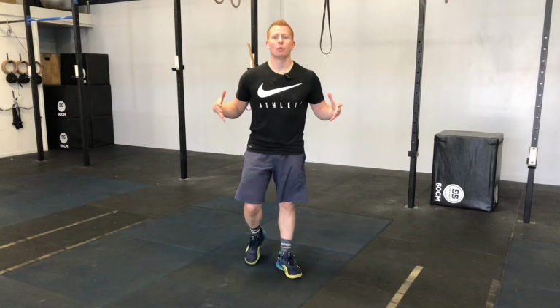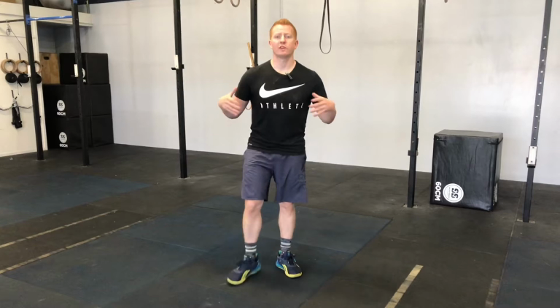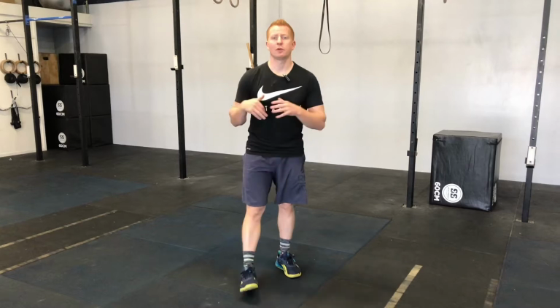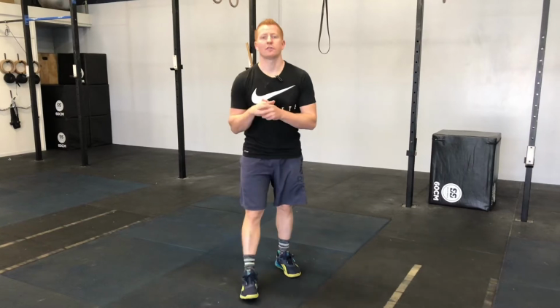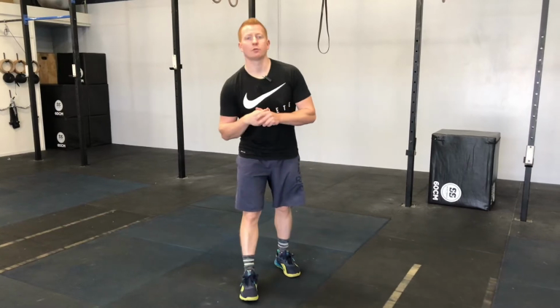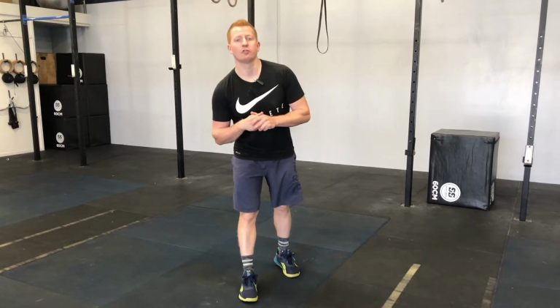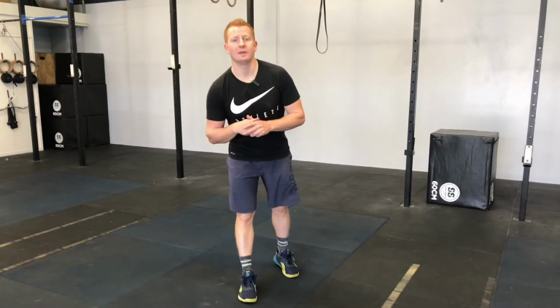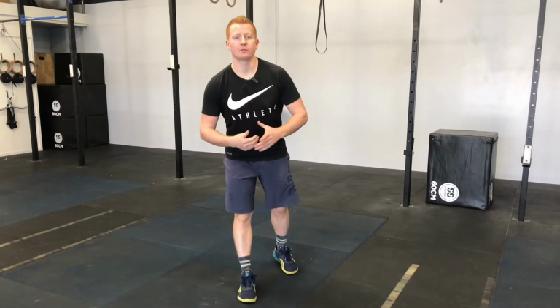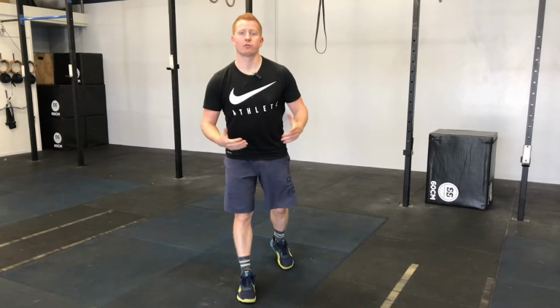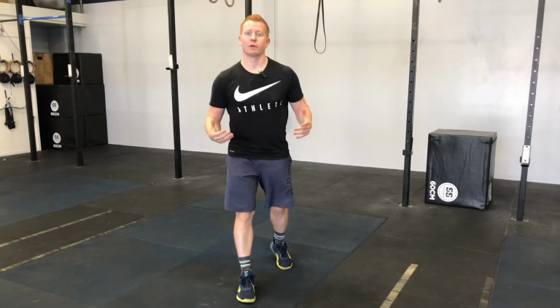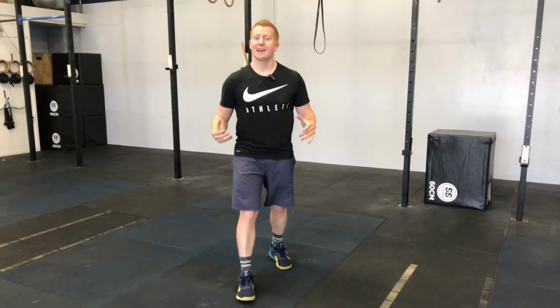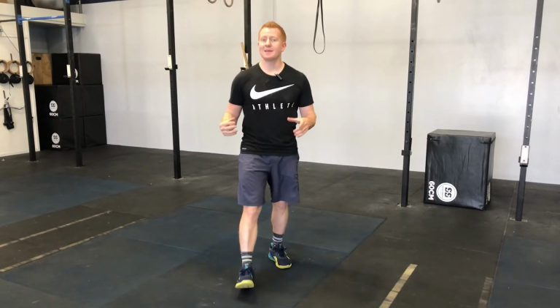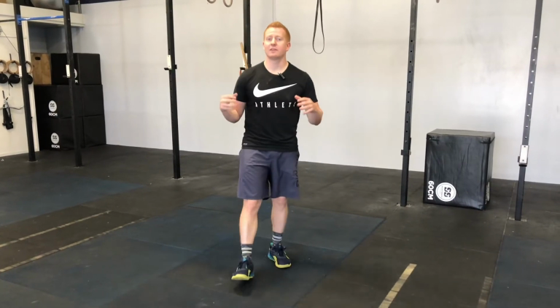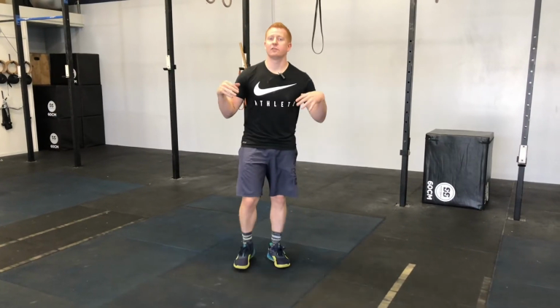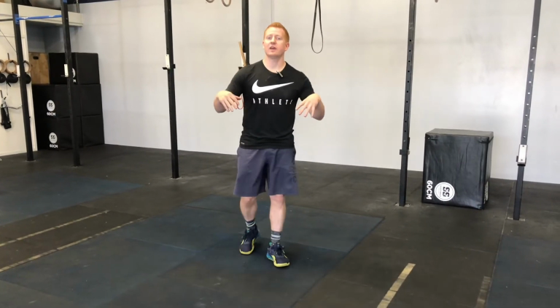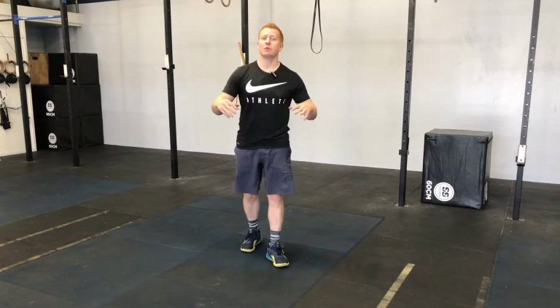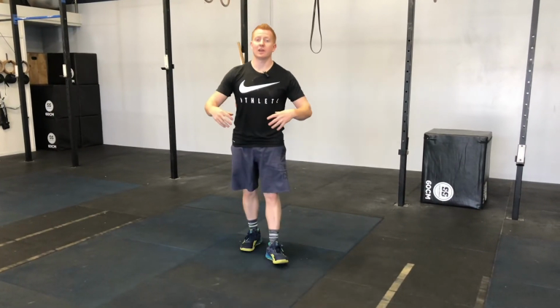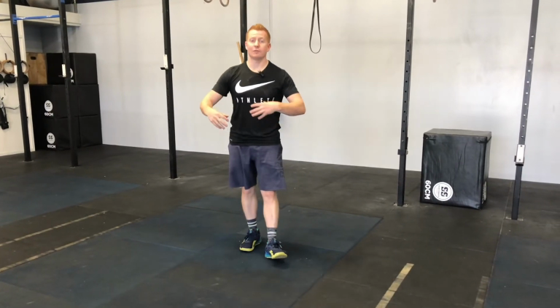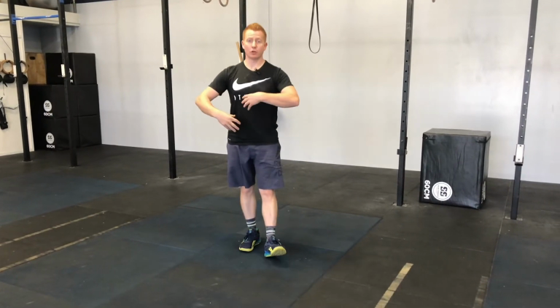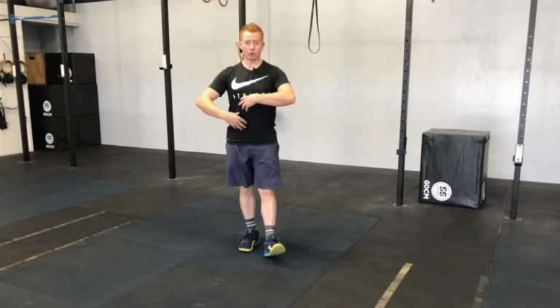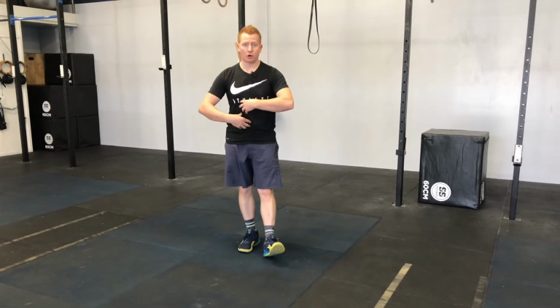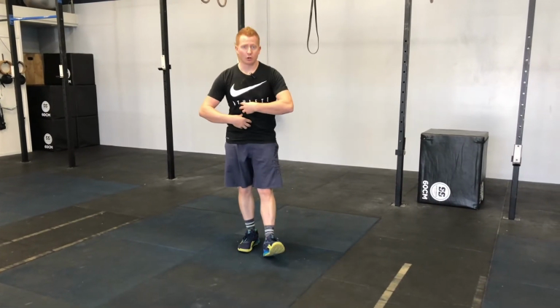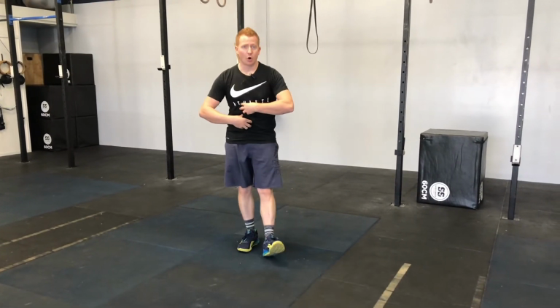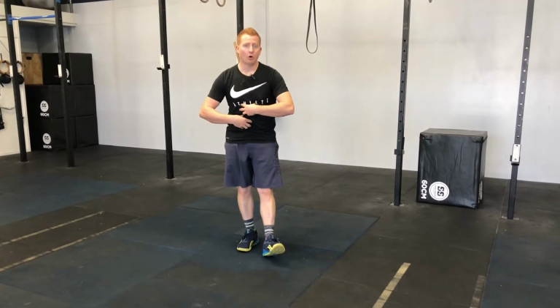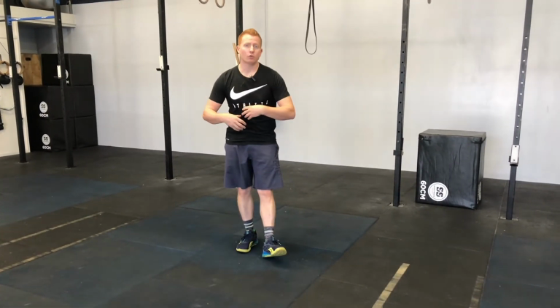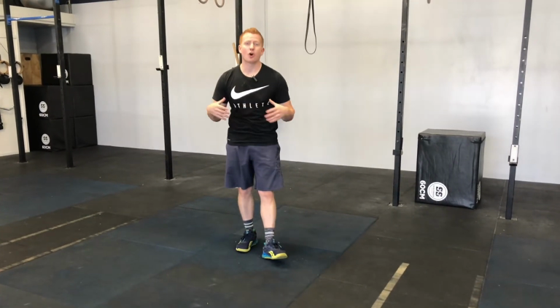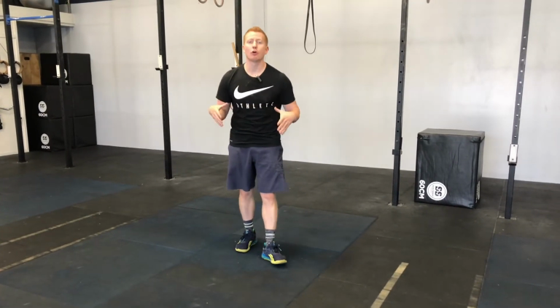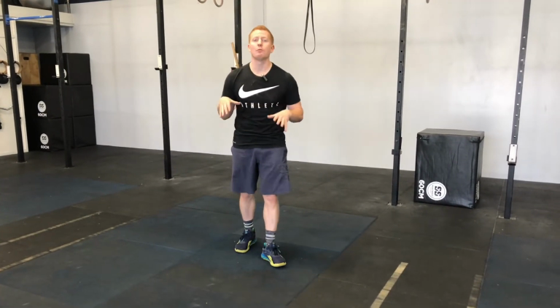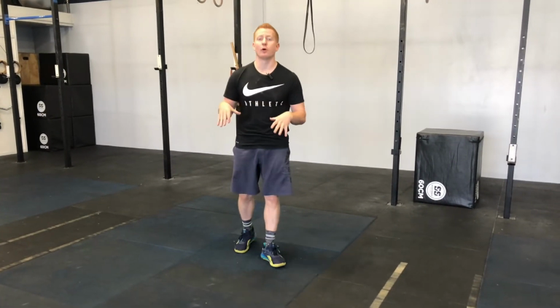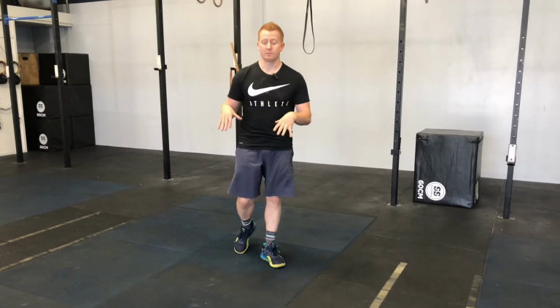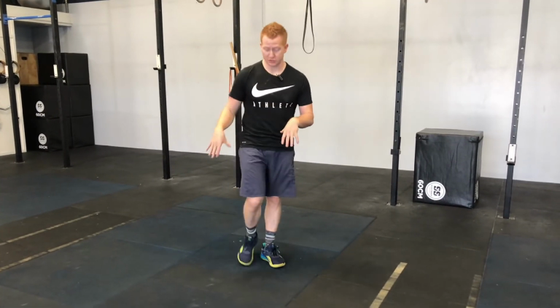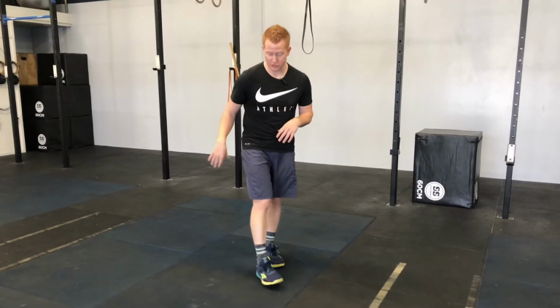What's happening guys, I'm Coach Speedy from True Academy, and today we're going to have a look at your hollow hold, or your hollow body position.